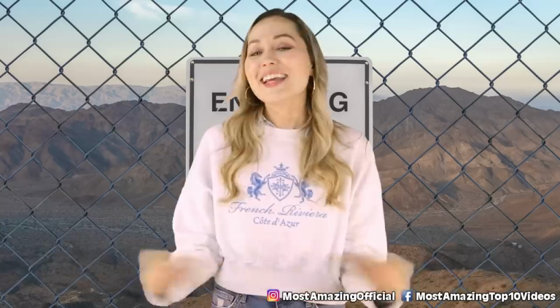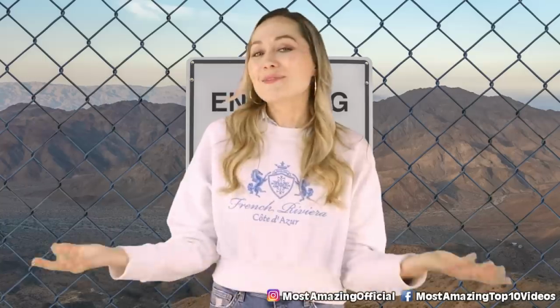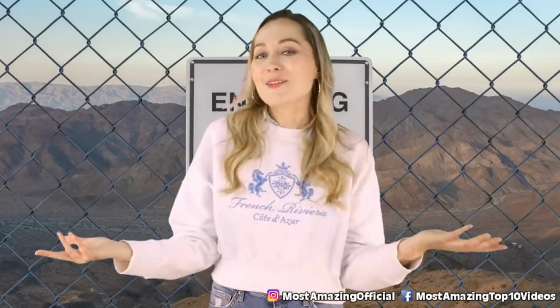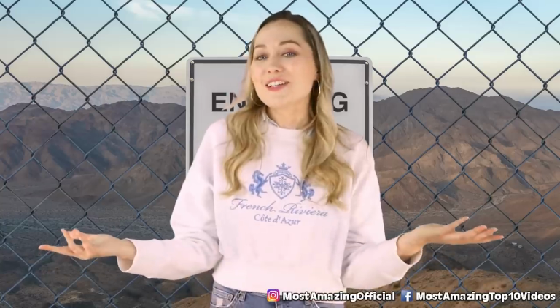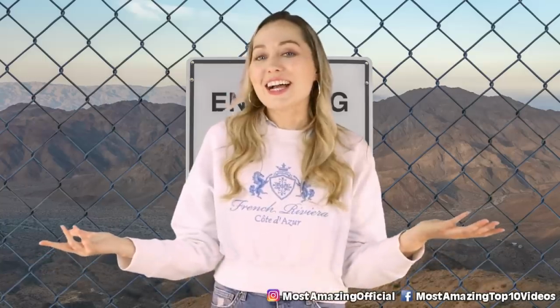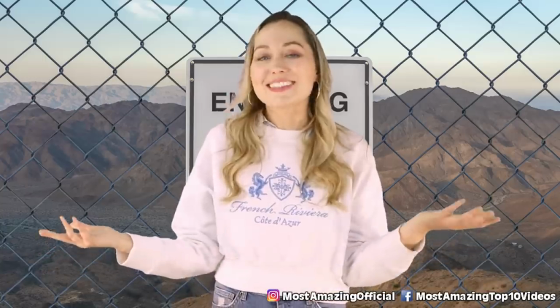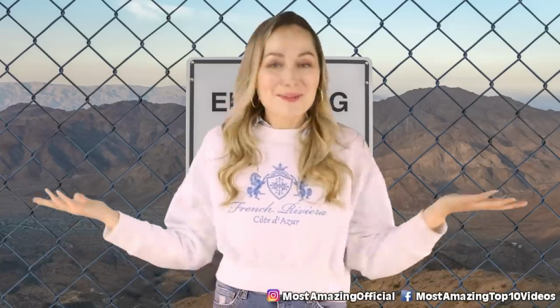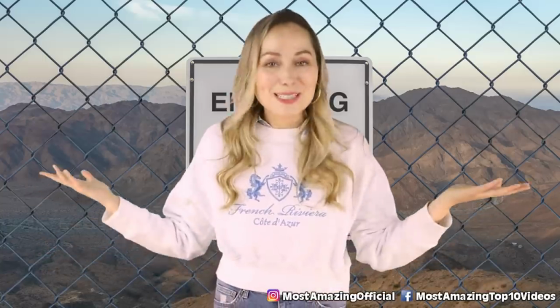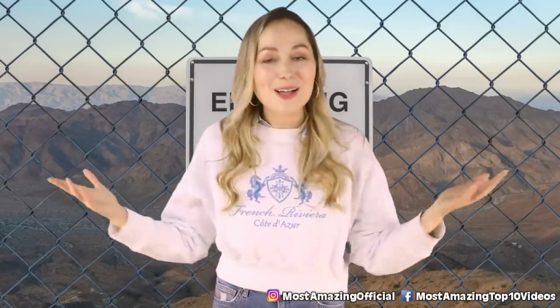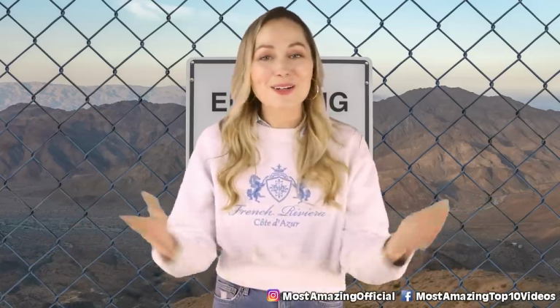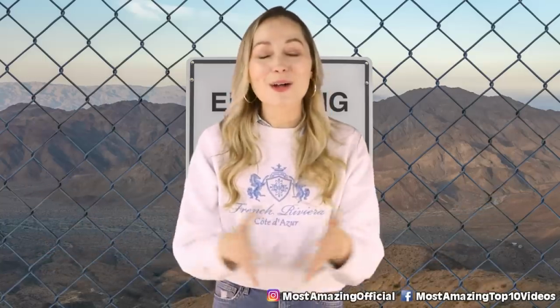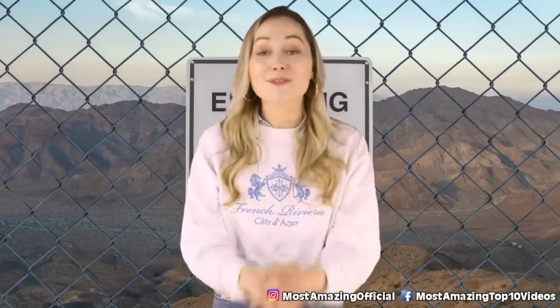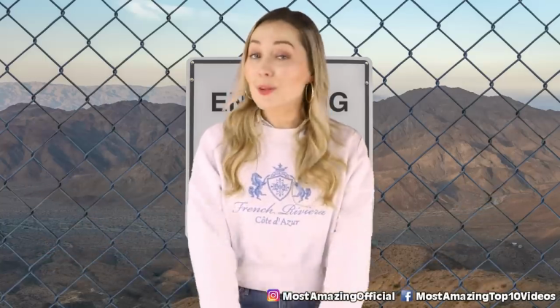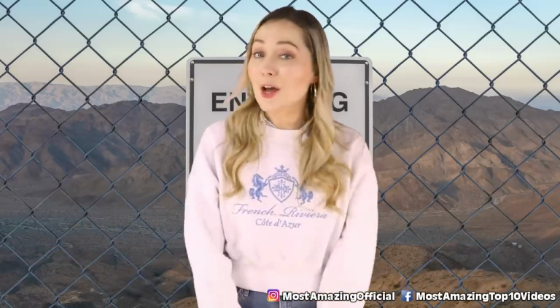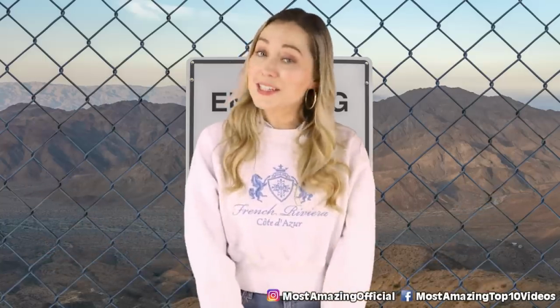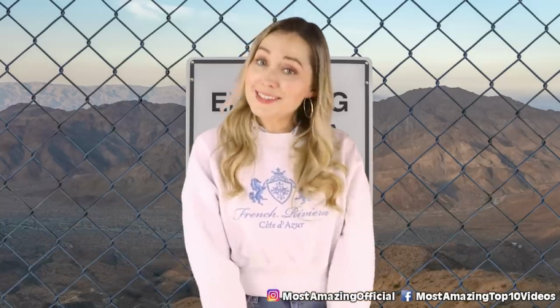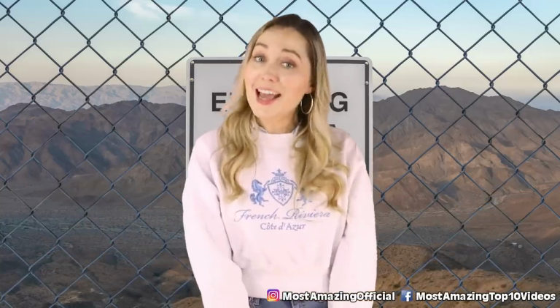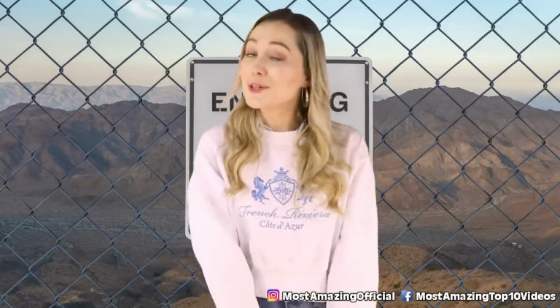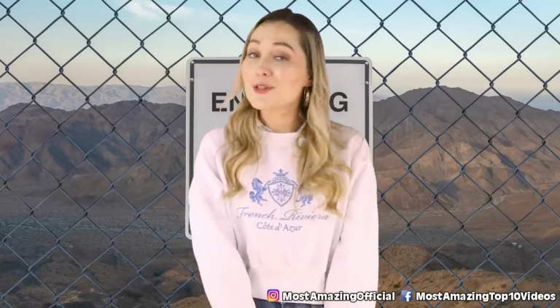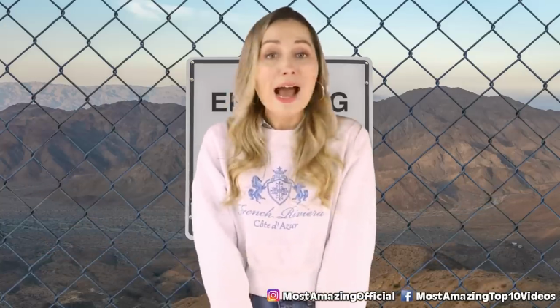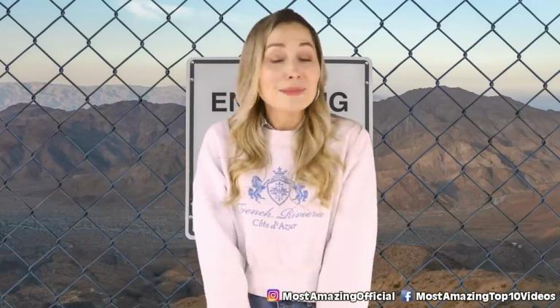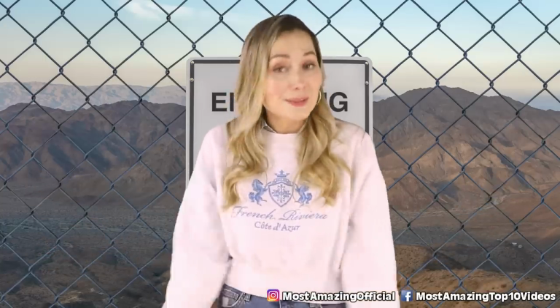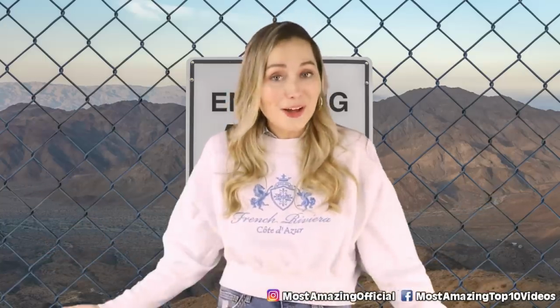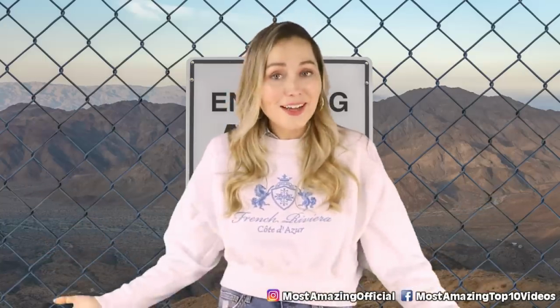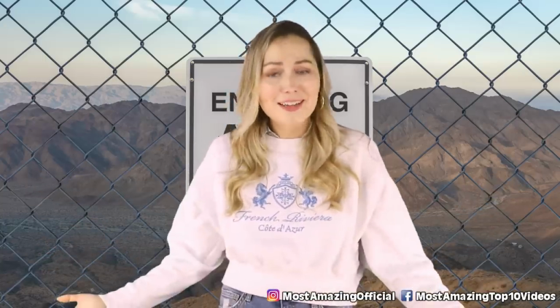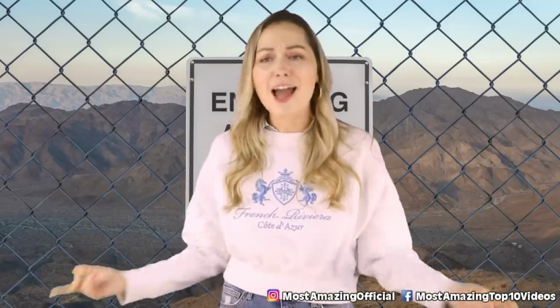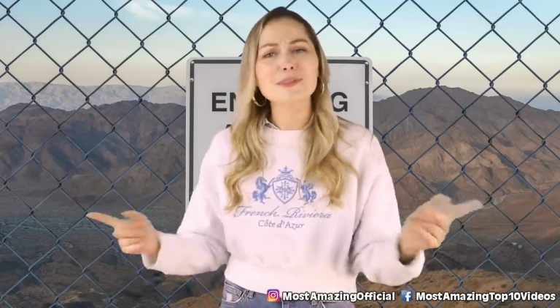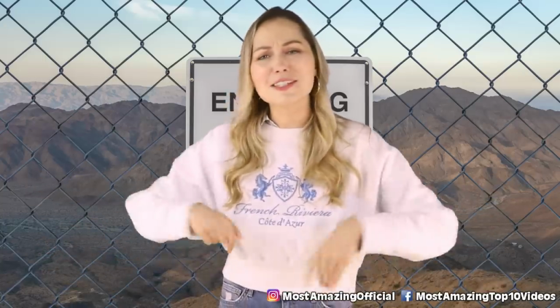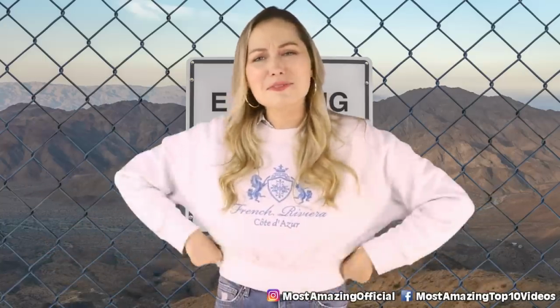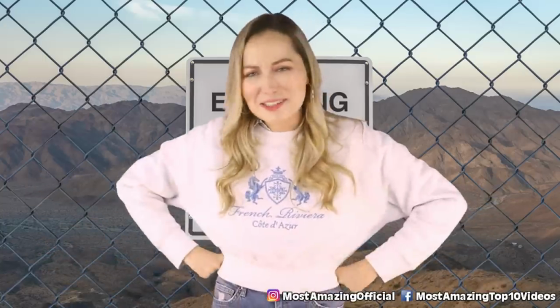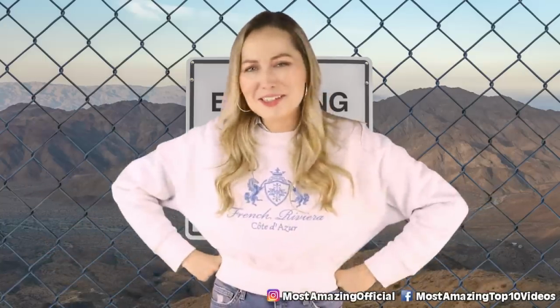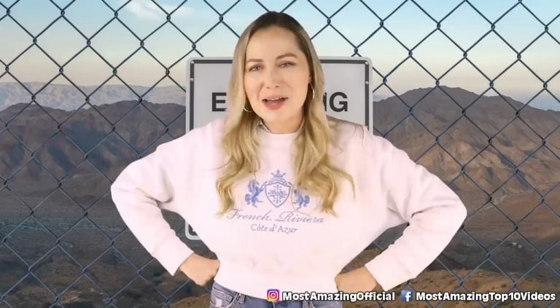Thanks so much for watching! I'm Melissa Miloti, your host. Follow me on Instagram and YouTube at Melissa Miloti and I will see you next time.